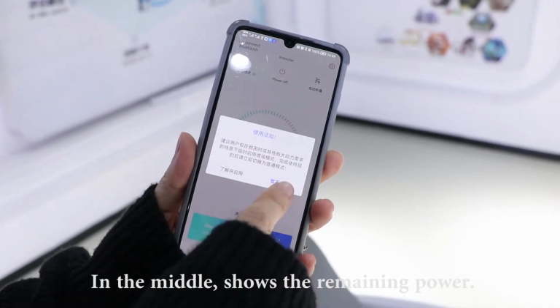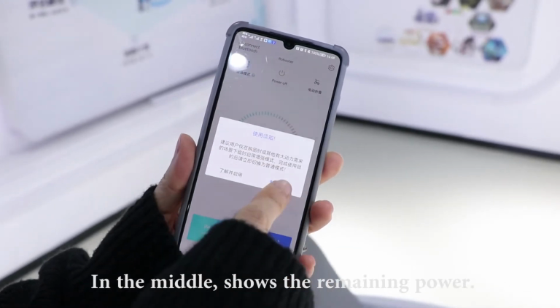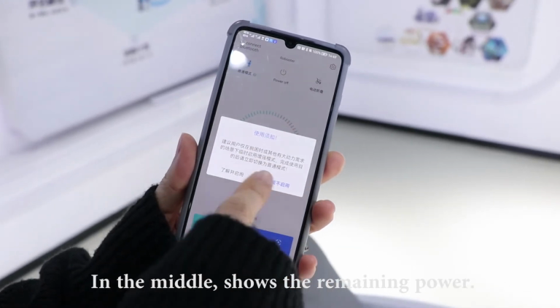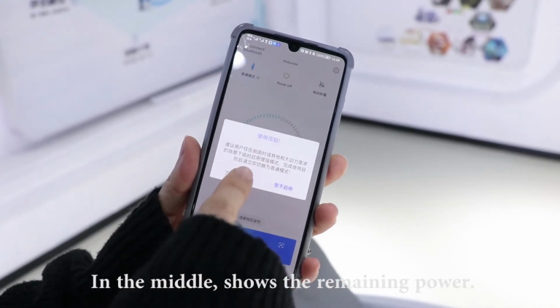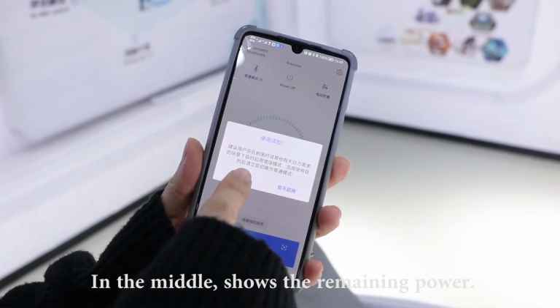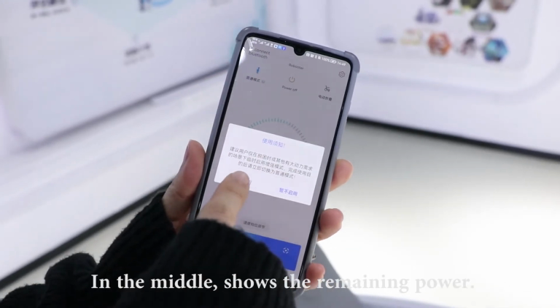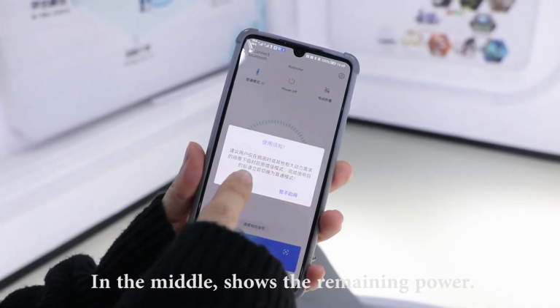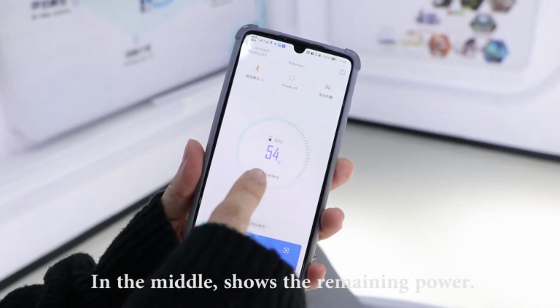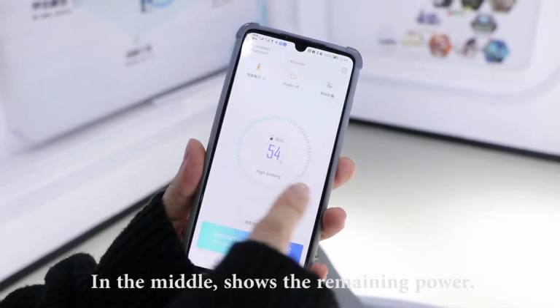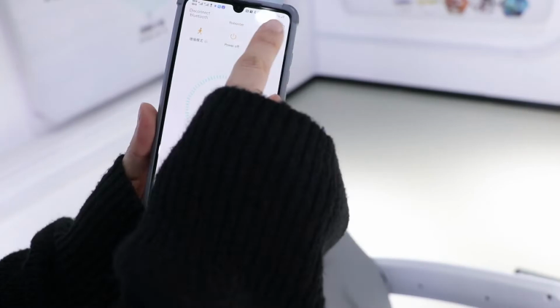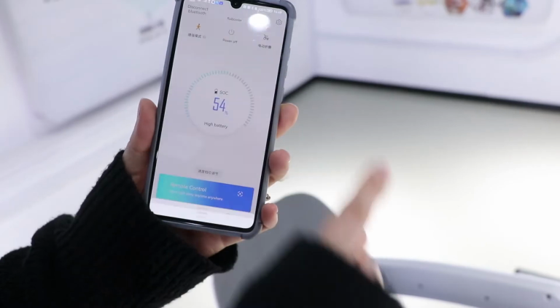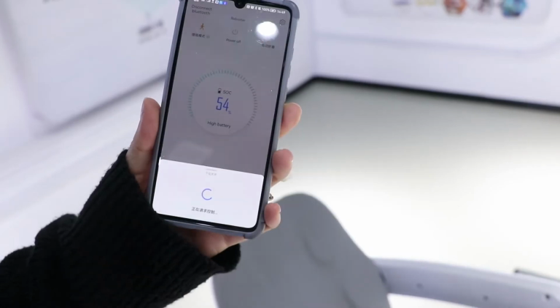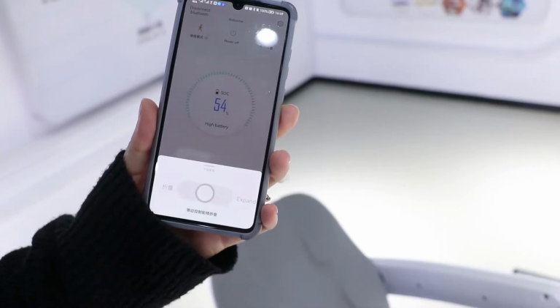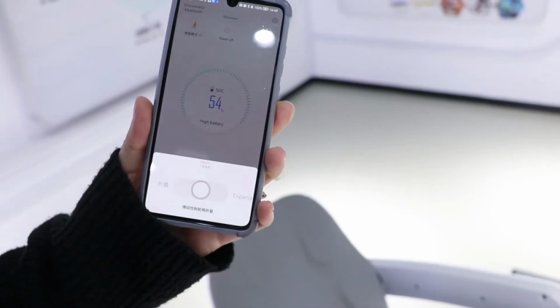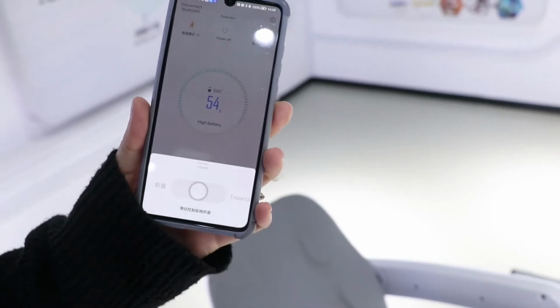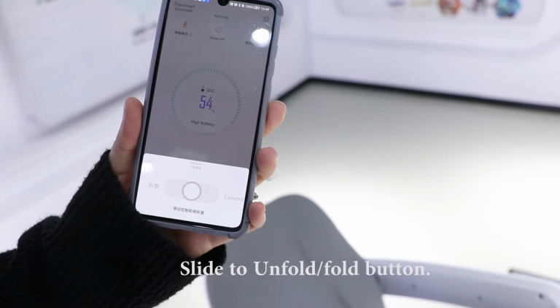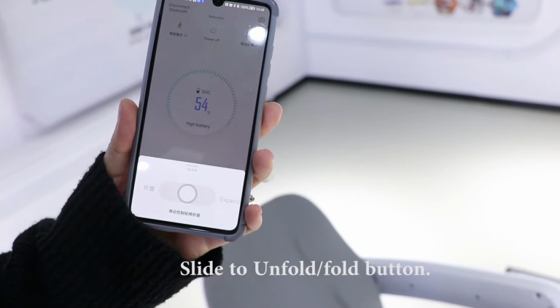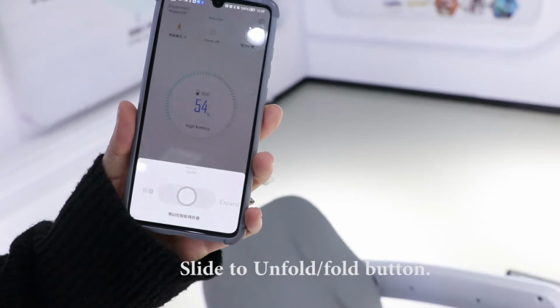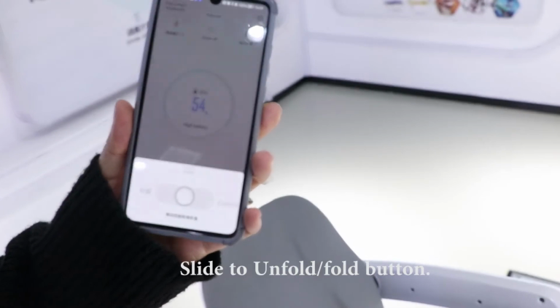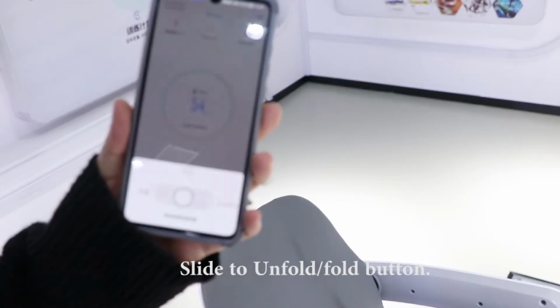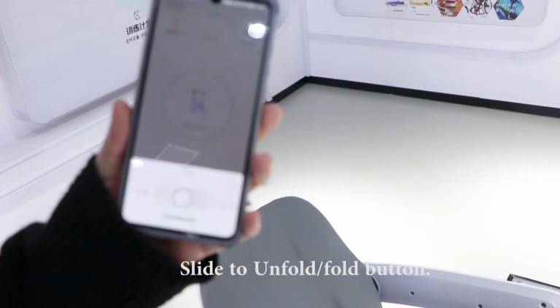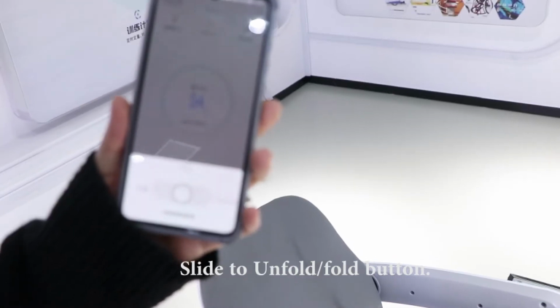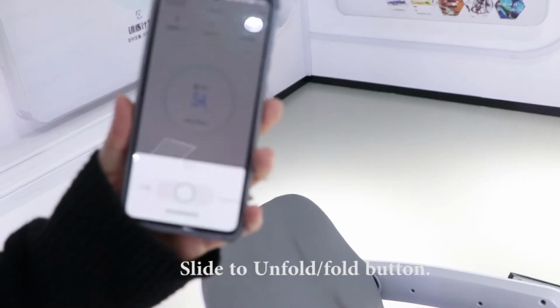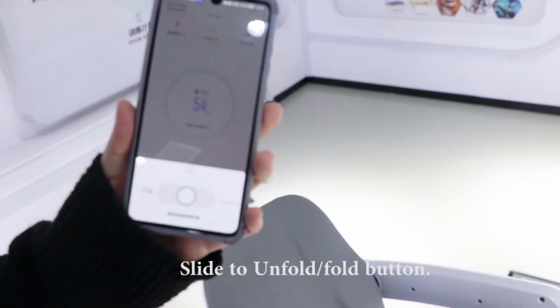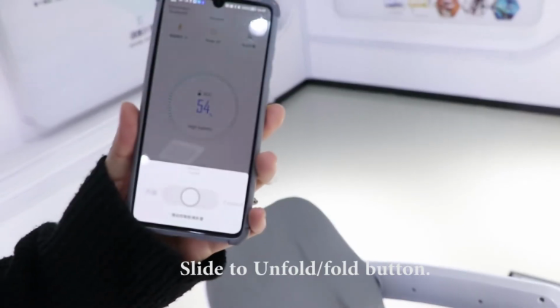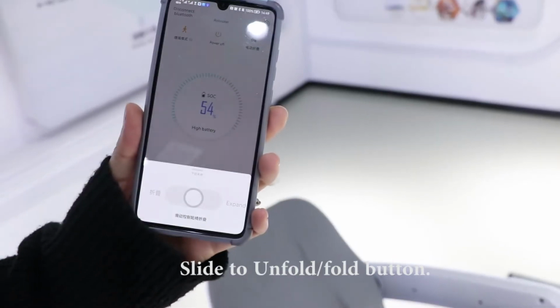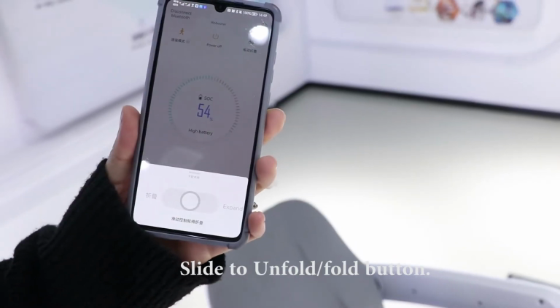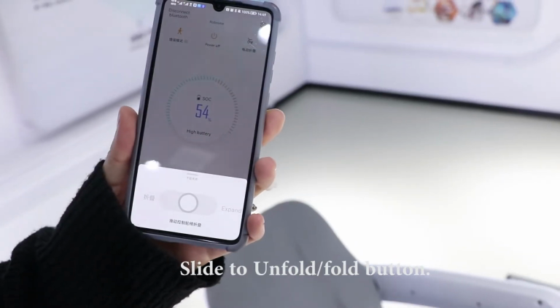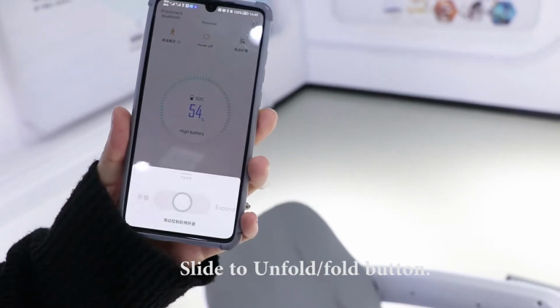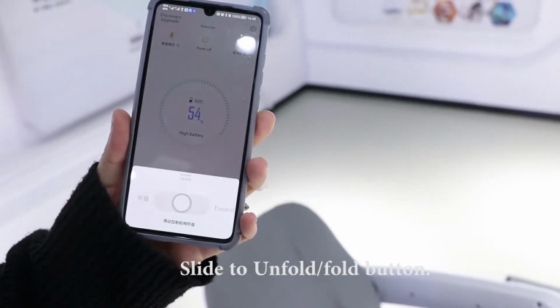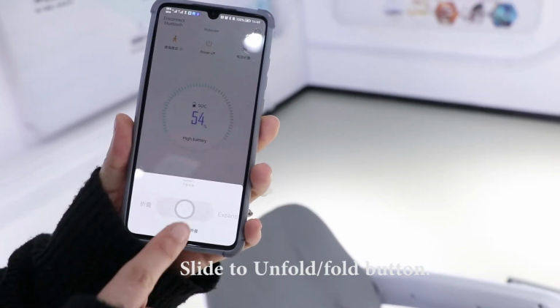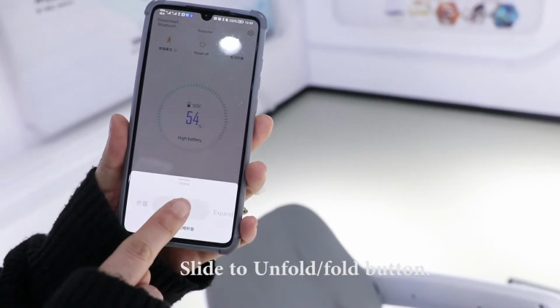In the middle, shows the remaining power. Slide to unfold, fold button.